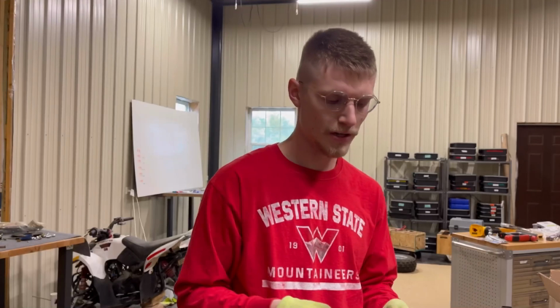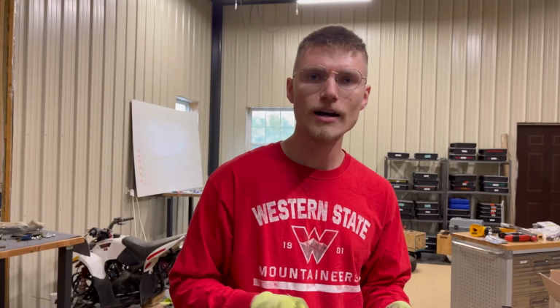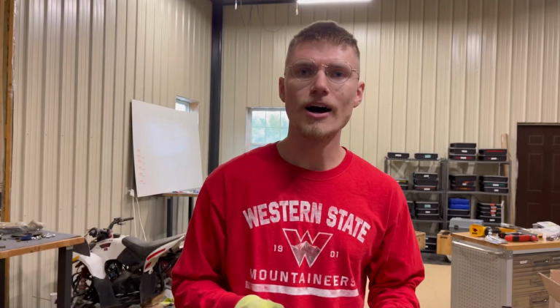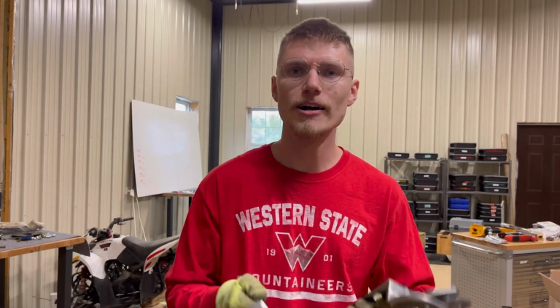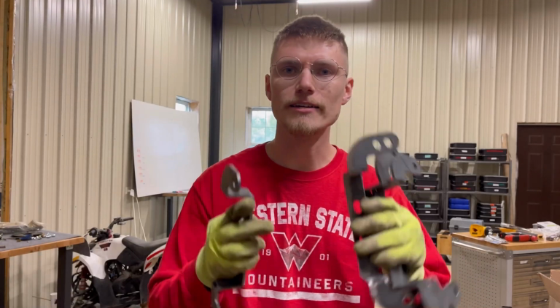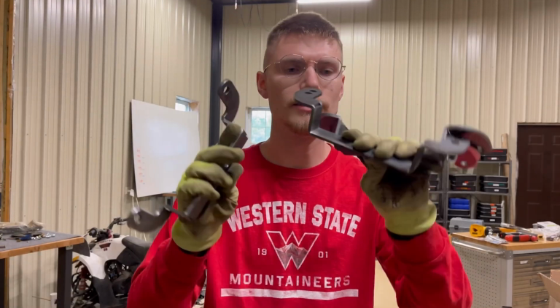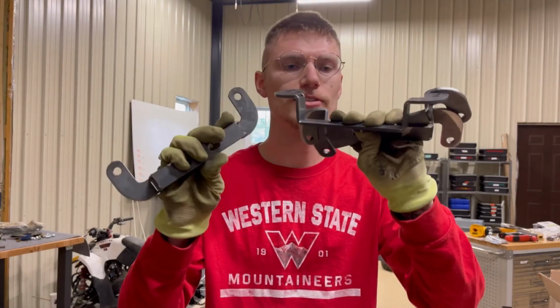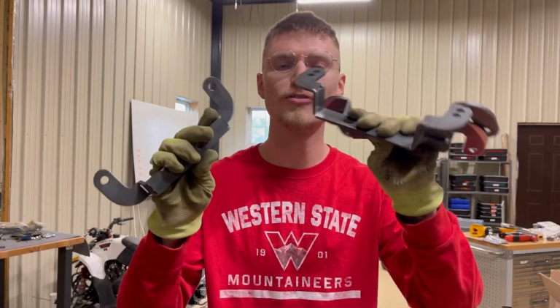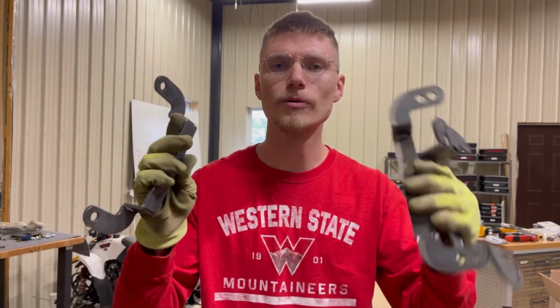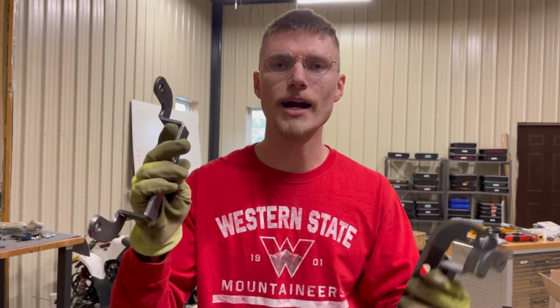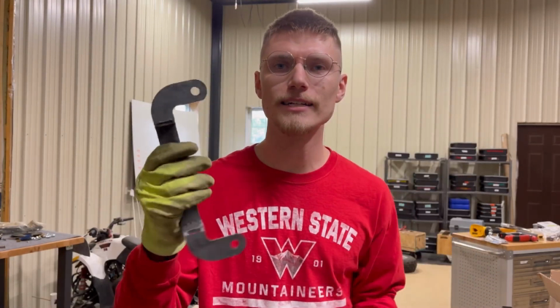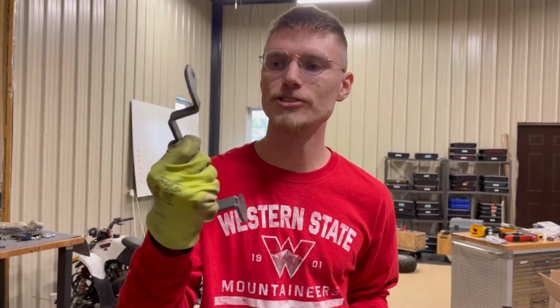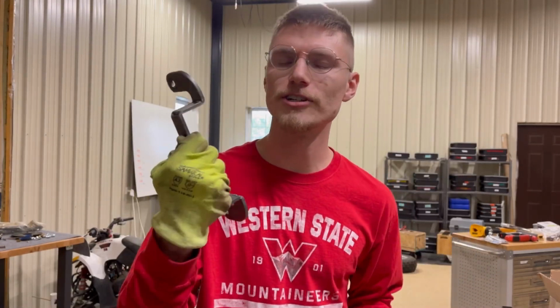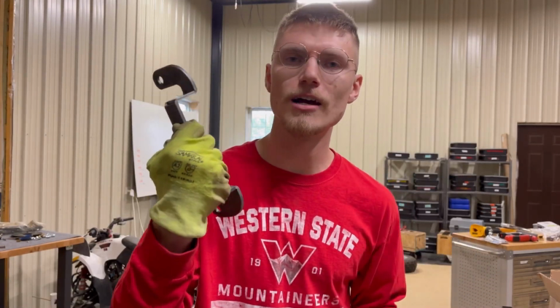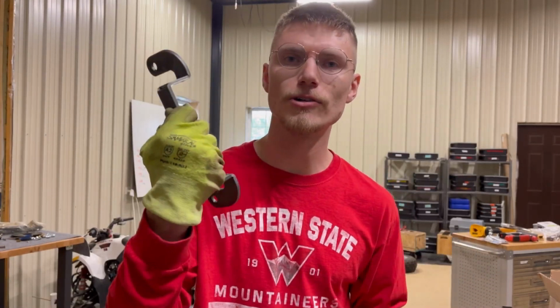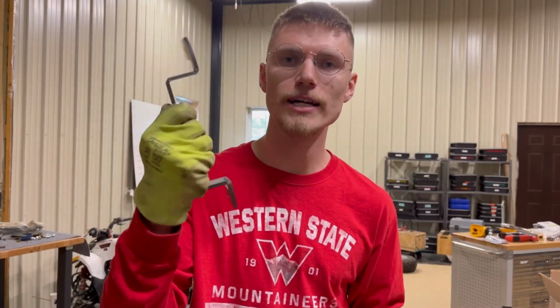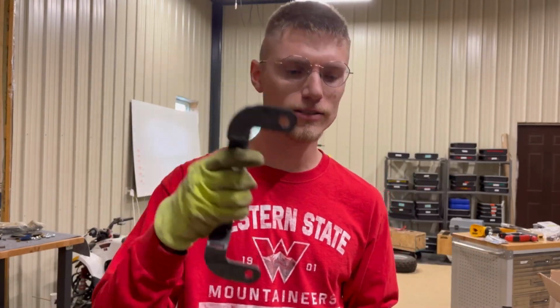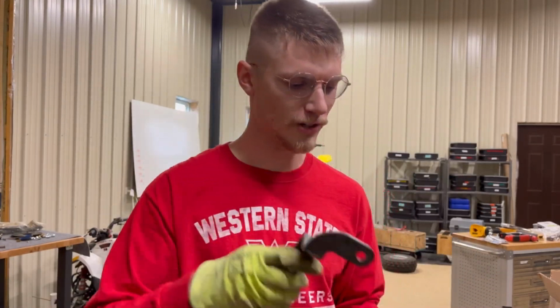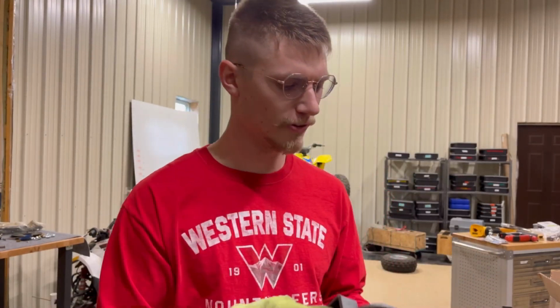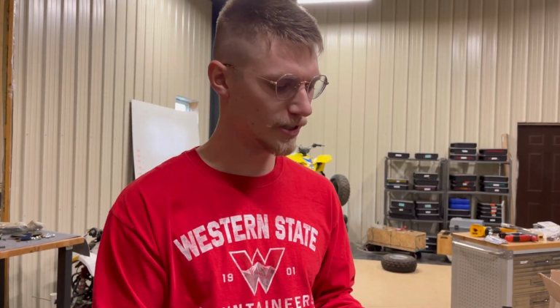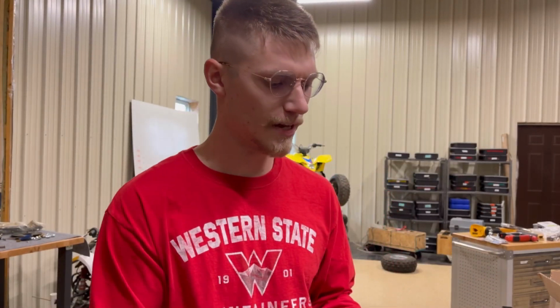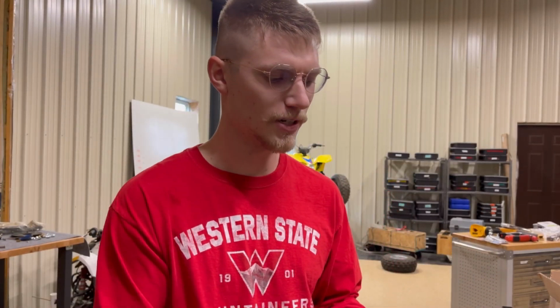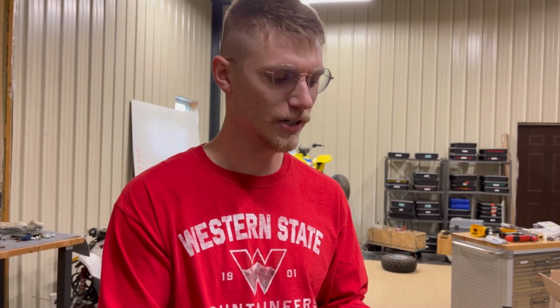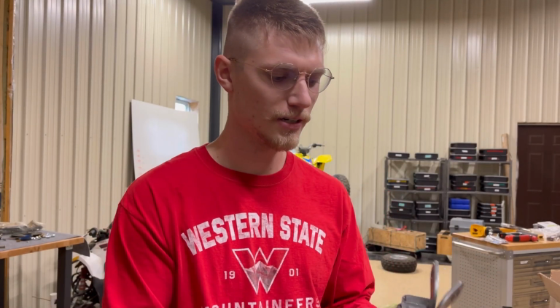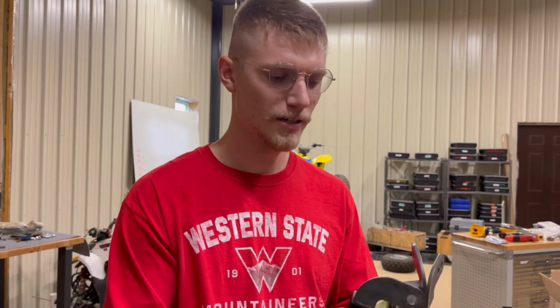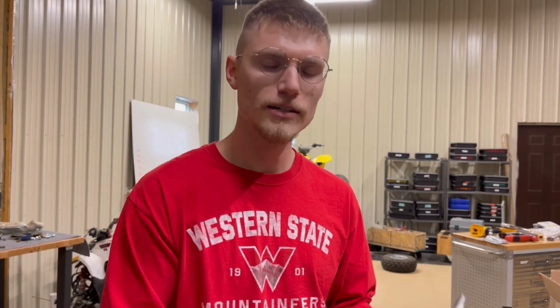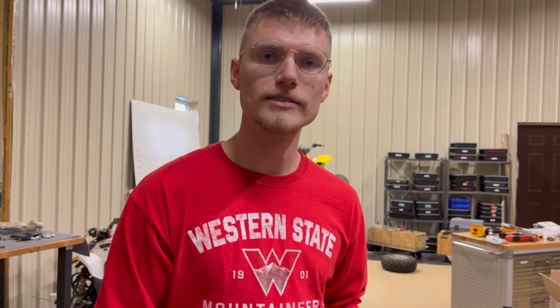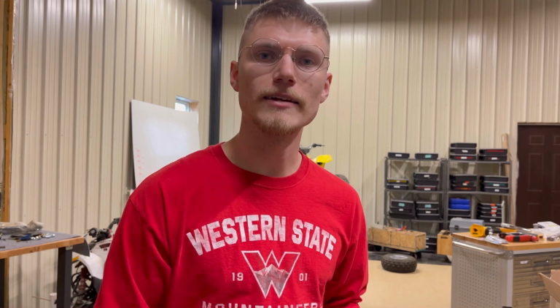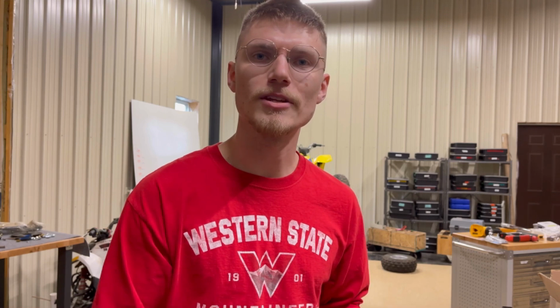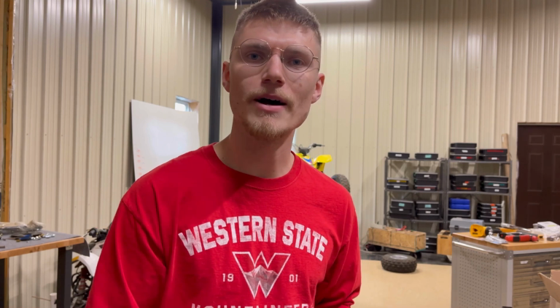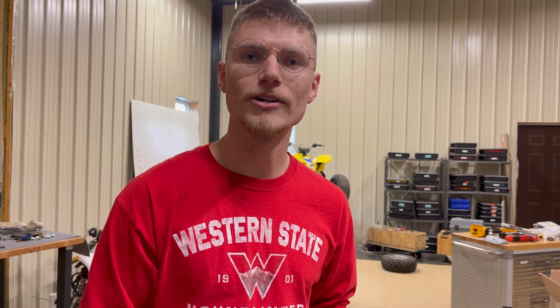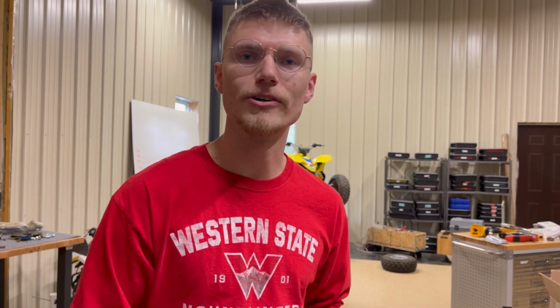These four brackets turned out great, so now it's time to take them into the powder coater.